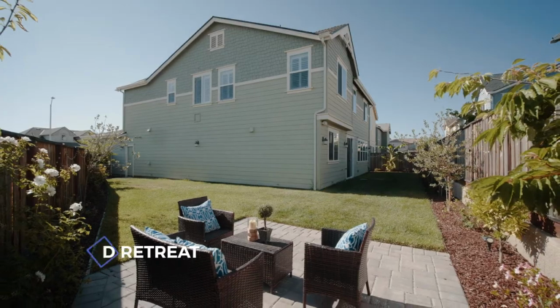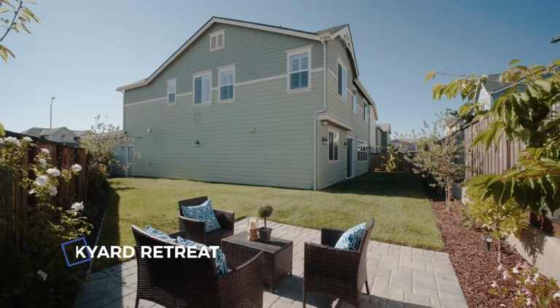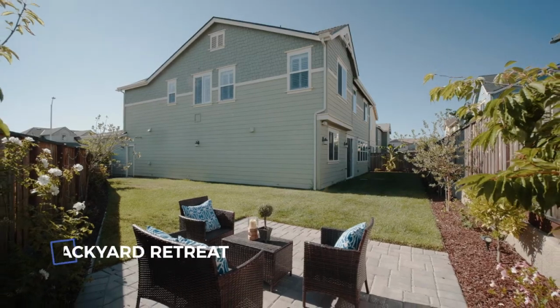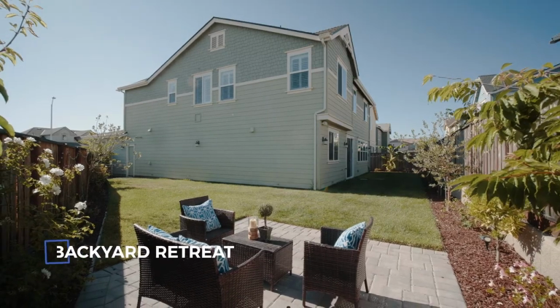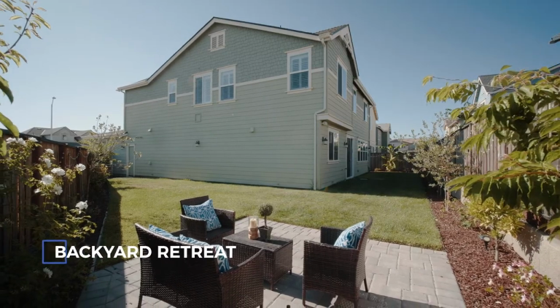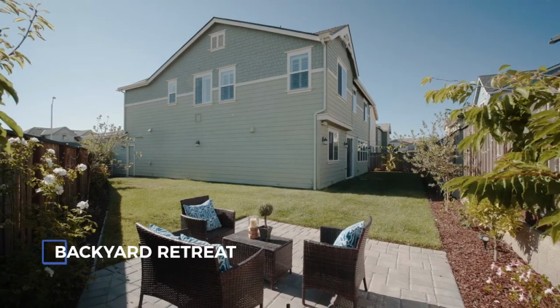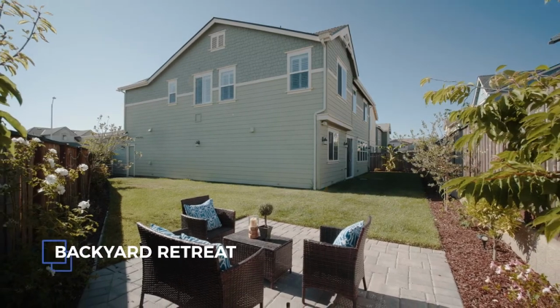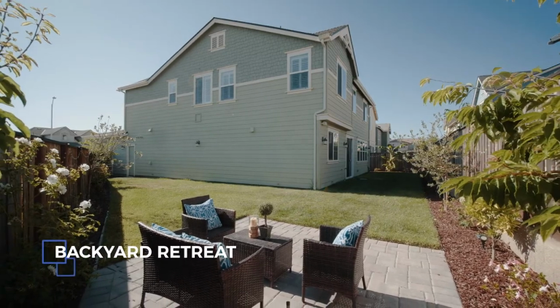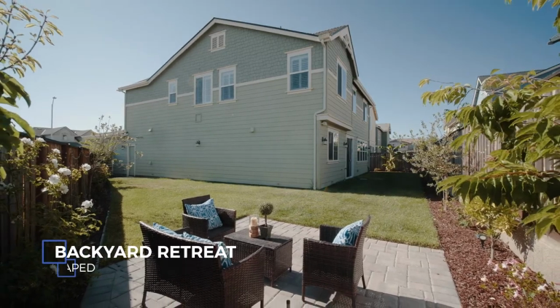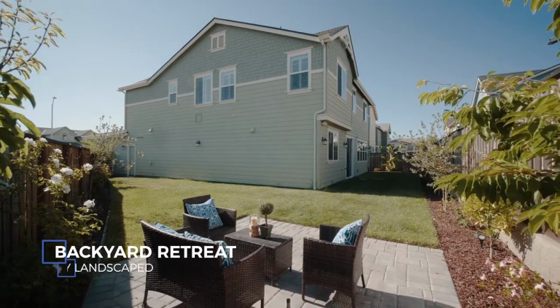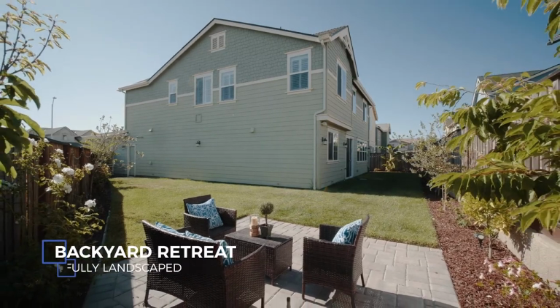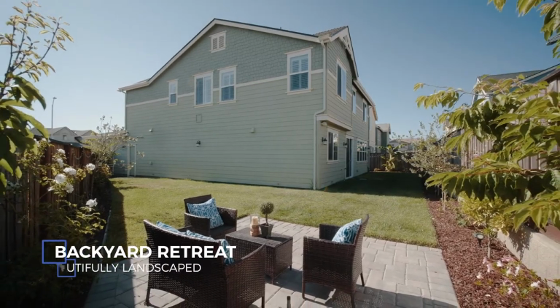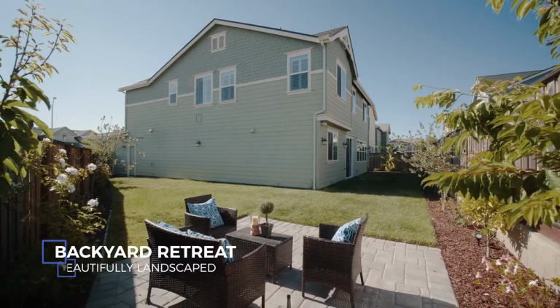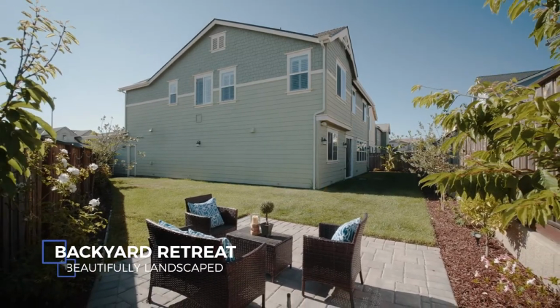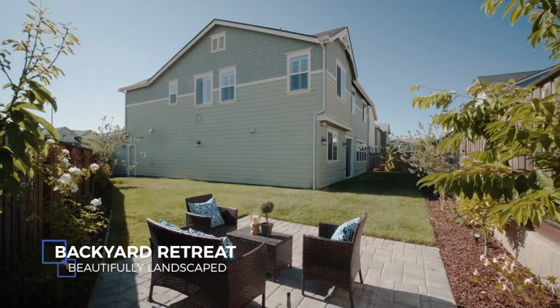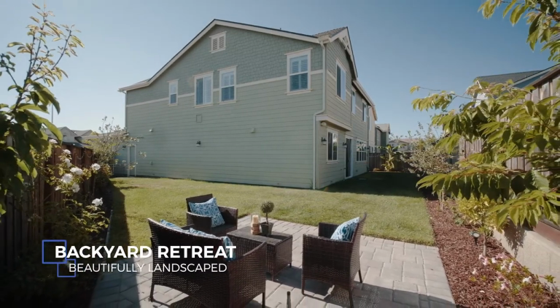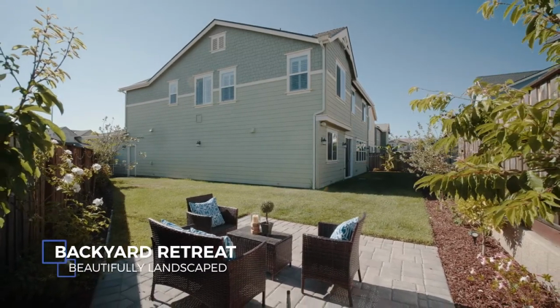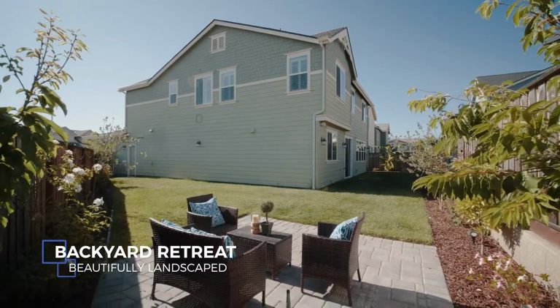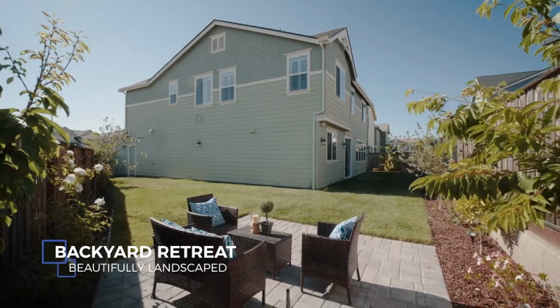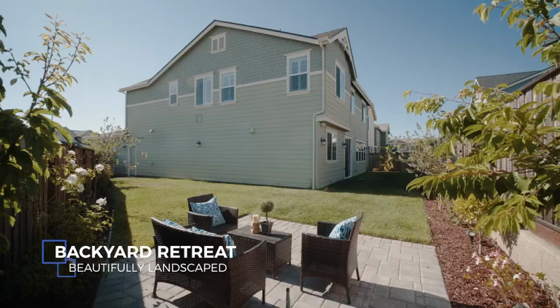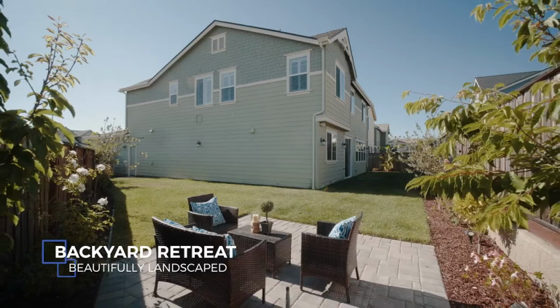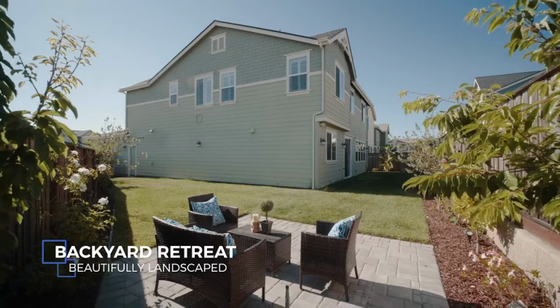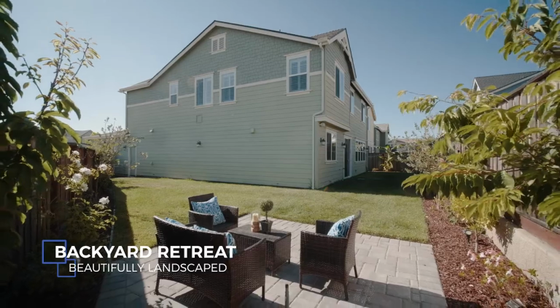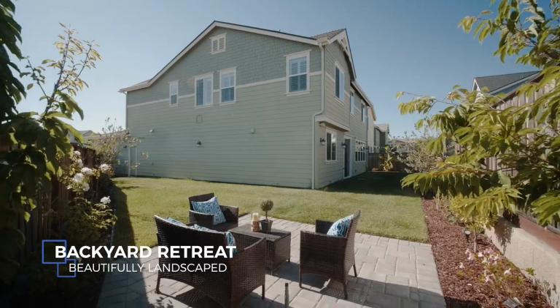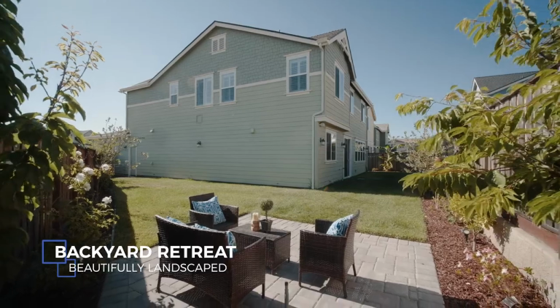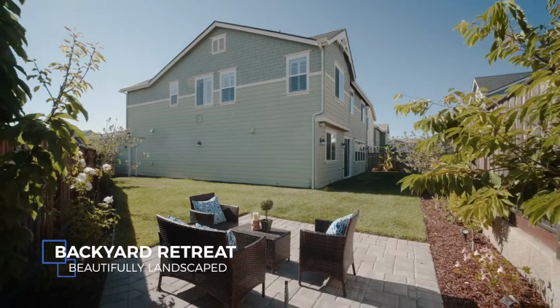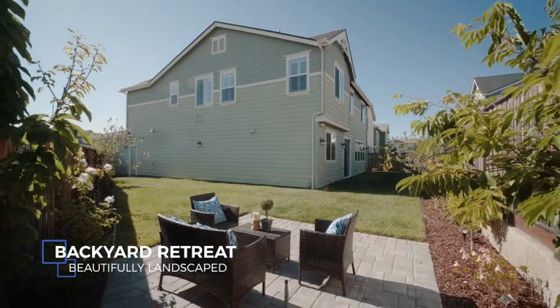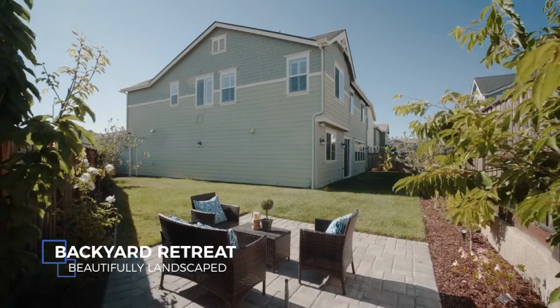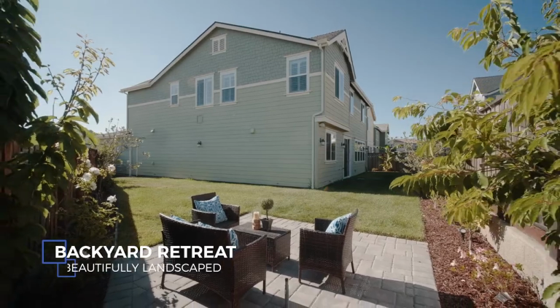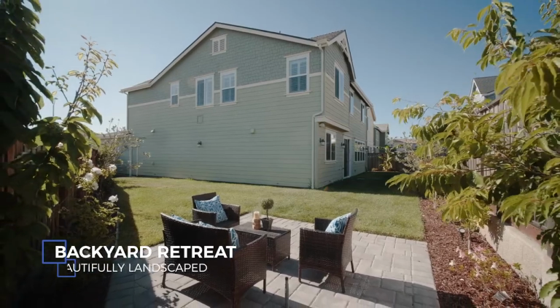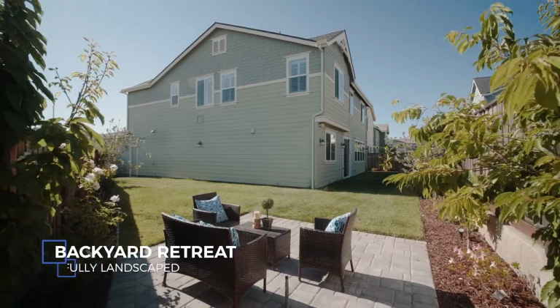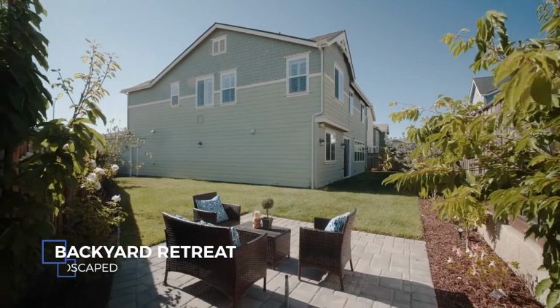We have a sliding glass door that goes out into the backyard. Being a corner lot, there's plenty of room to play.